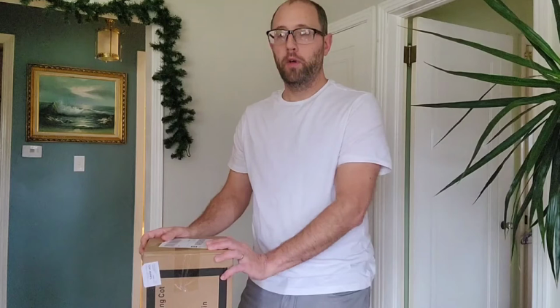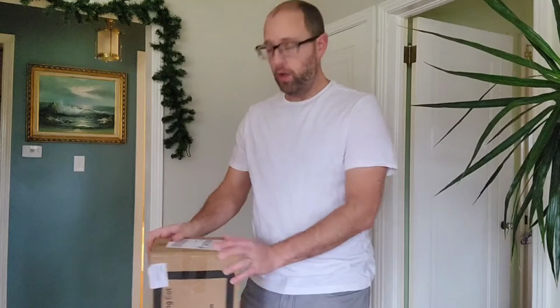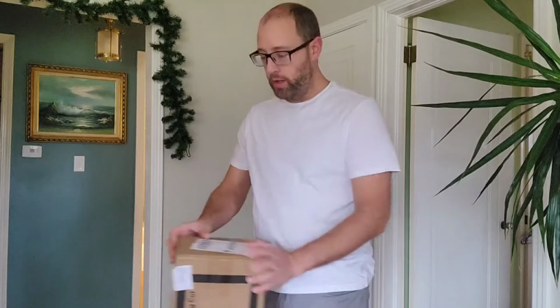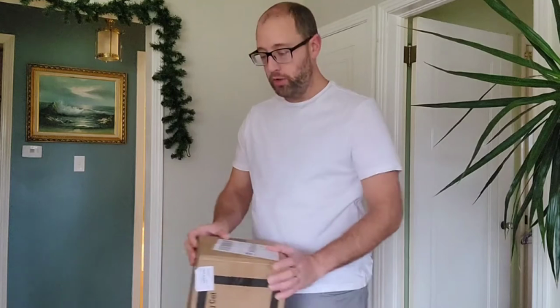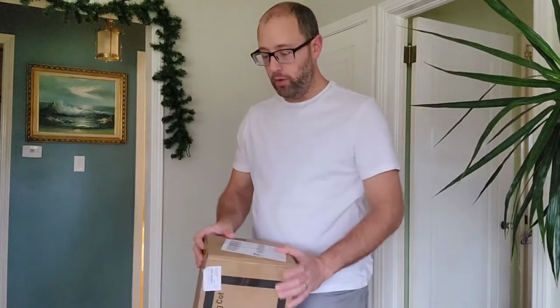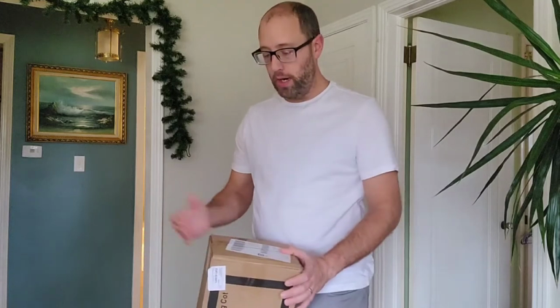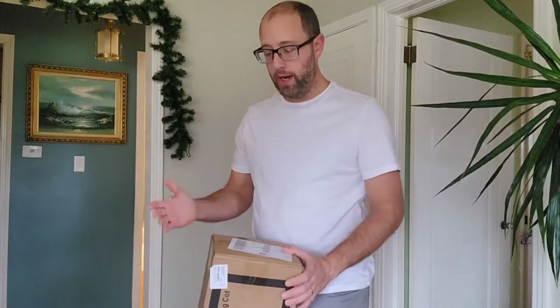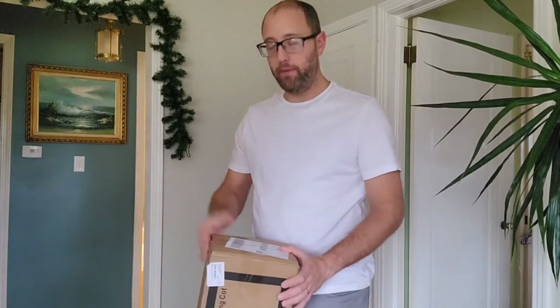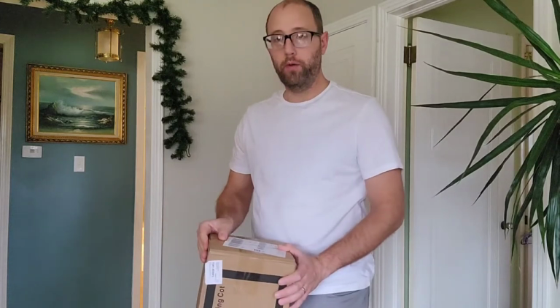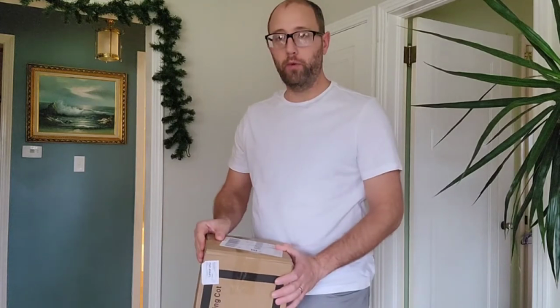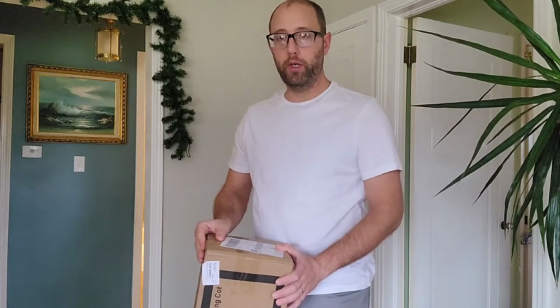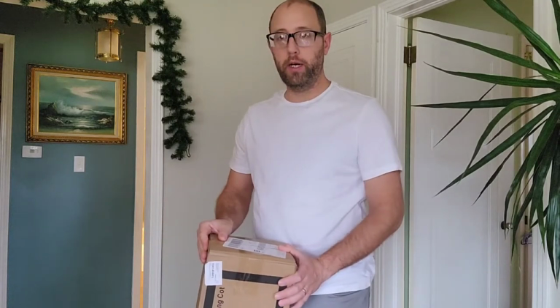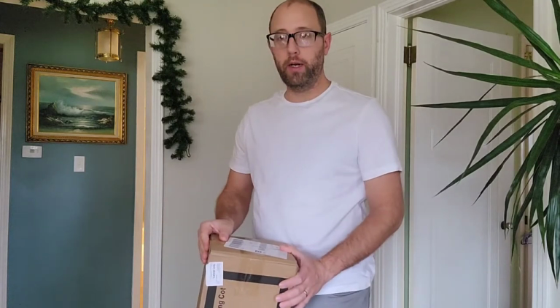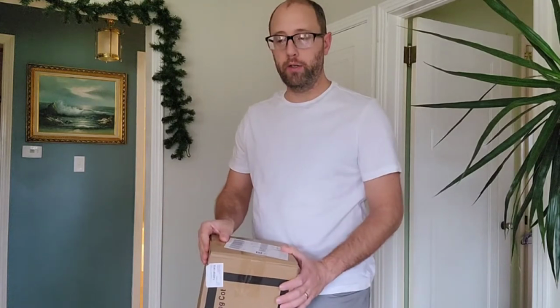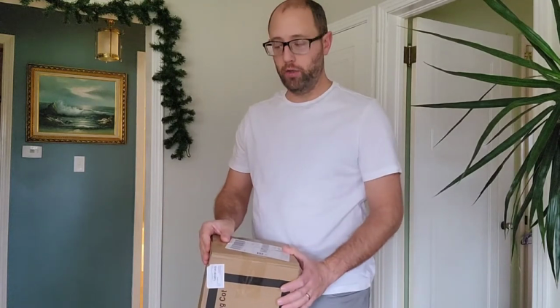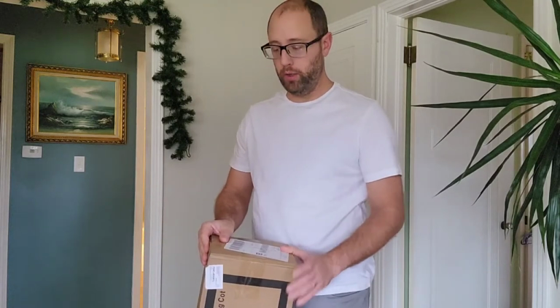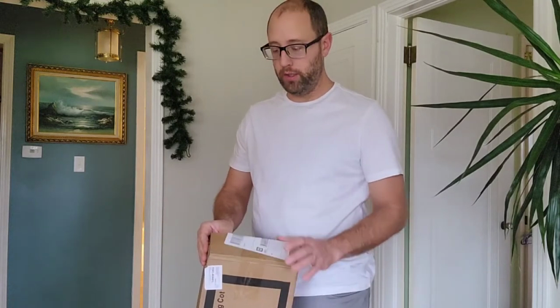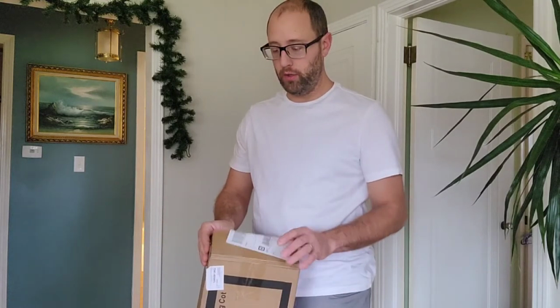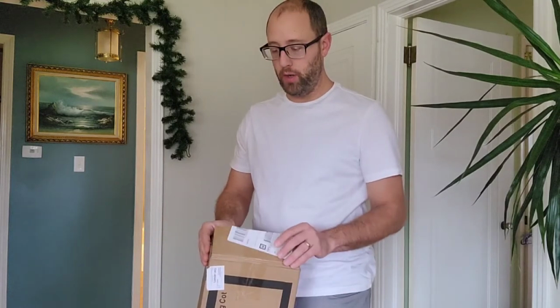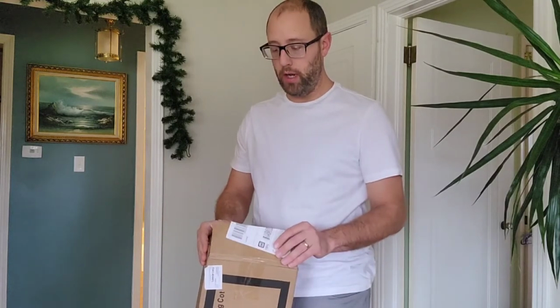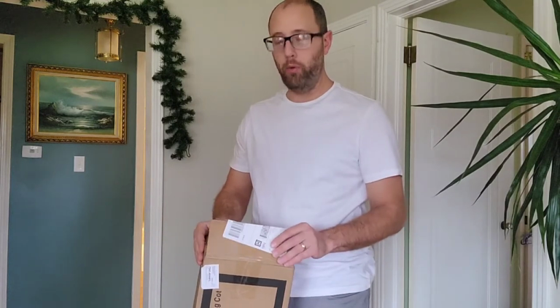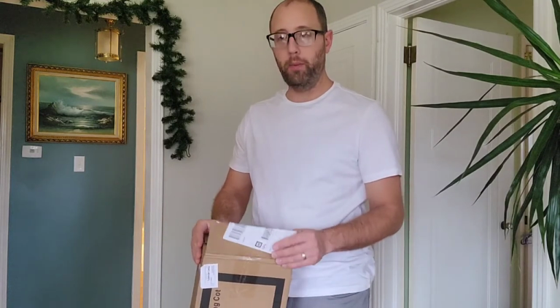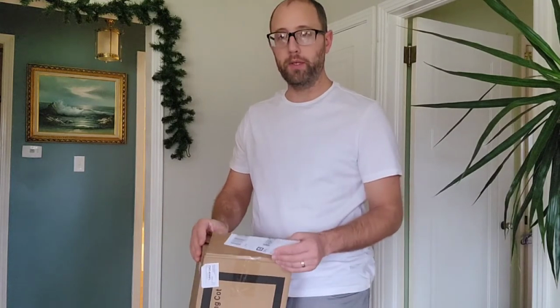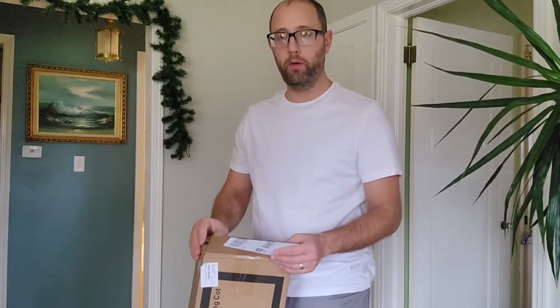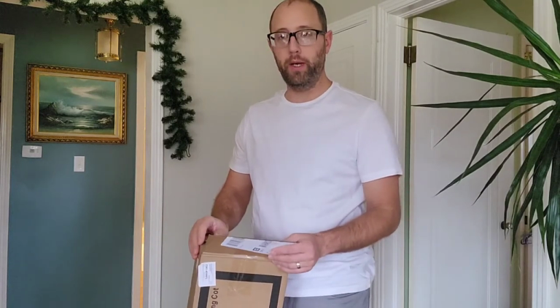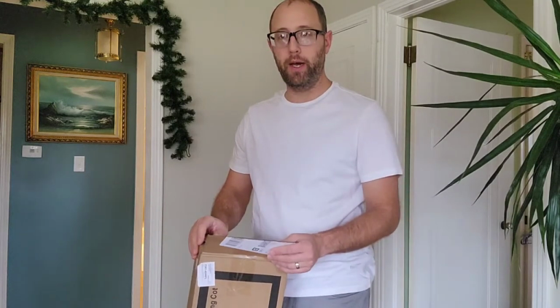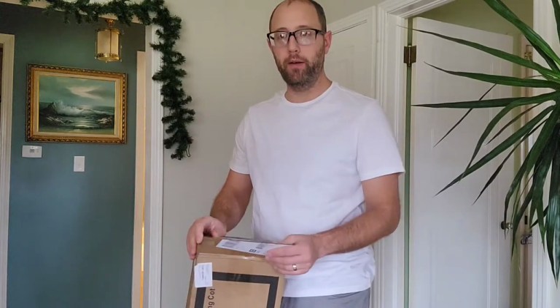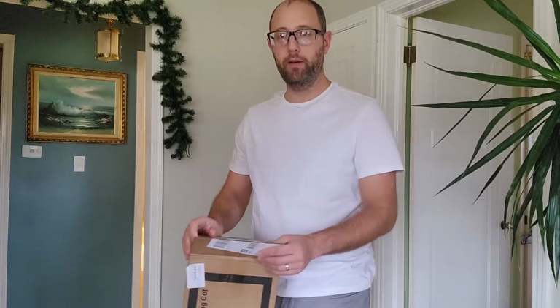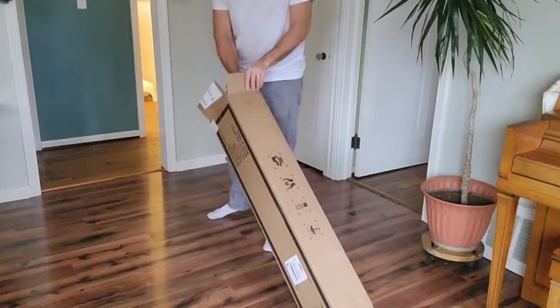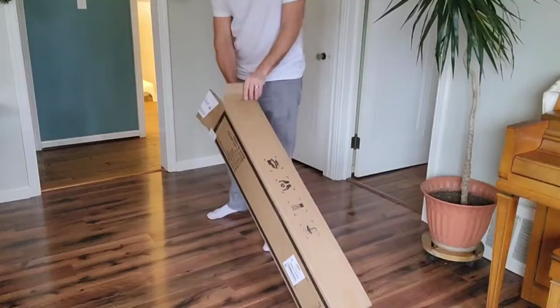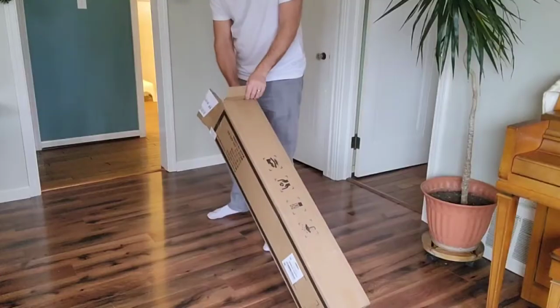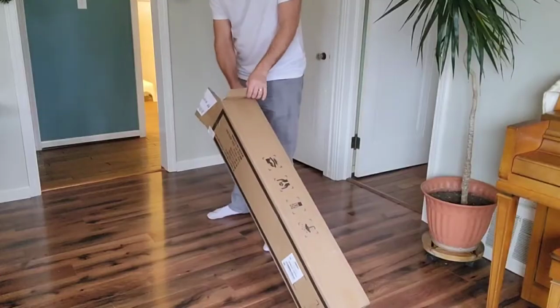All right, so I have our folding cot here, so let's go ahead and open it up and see what we got.